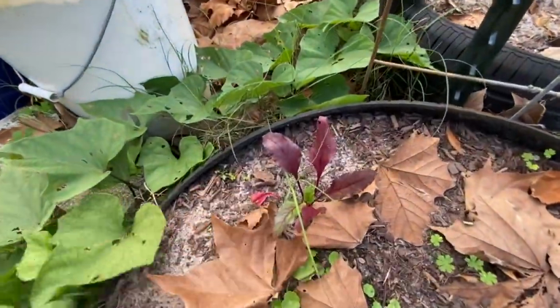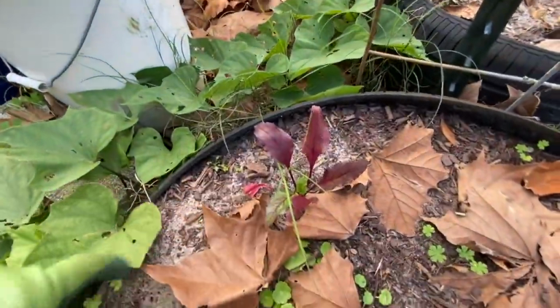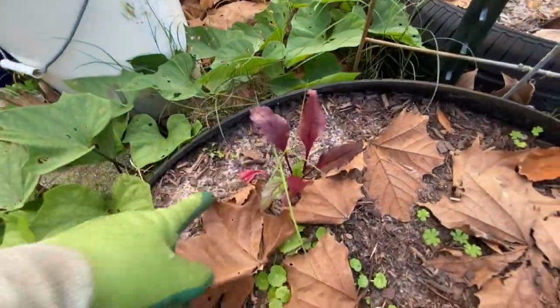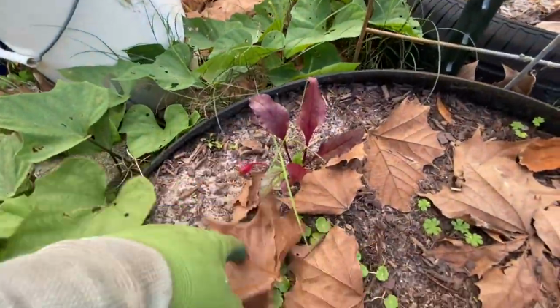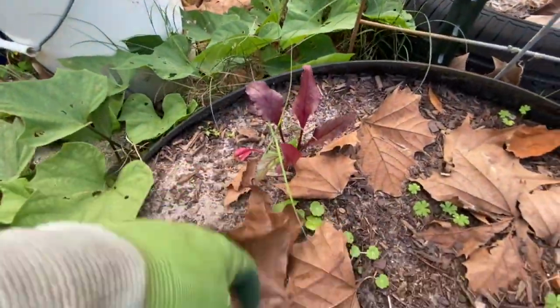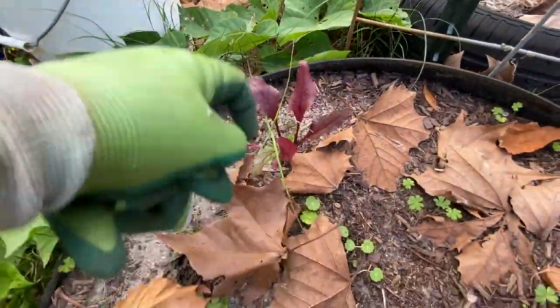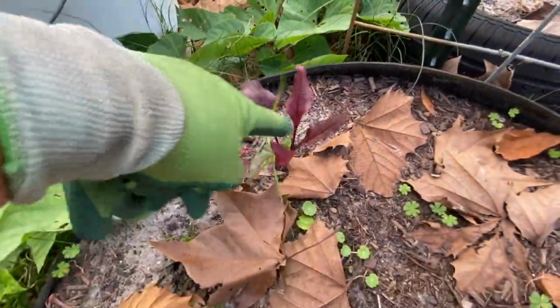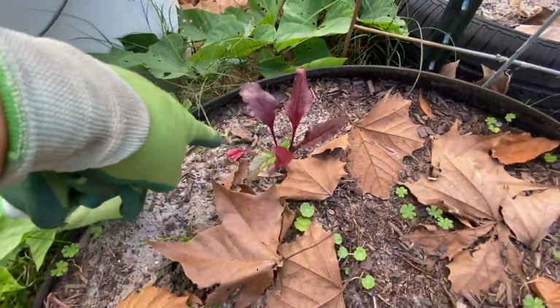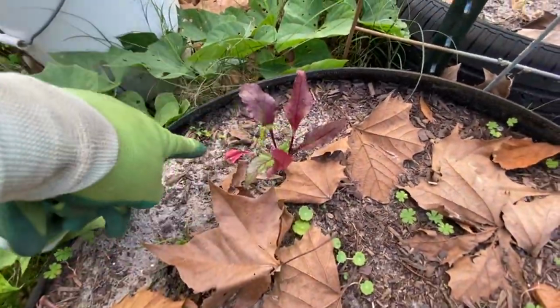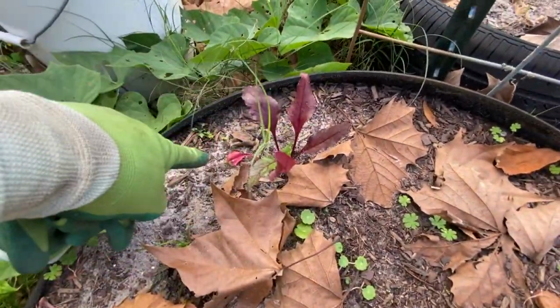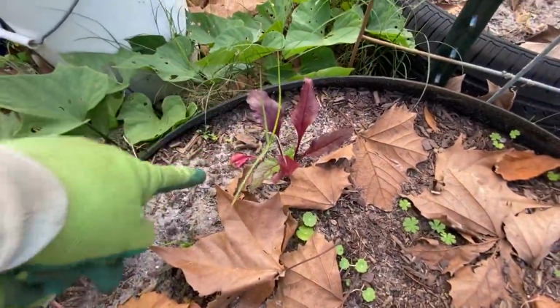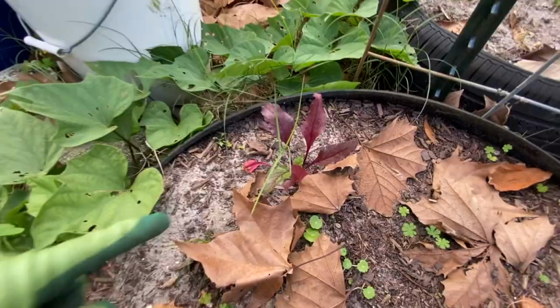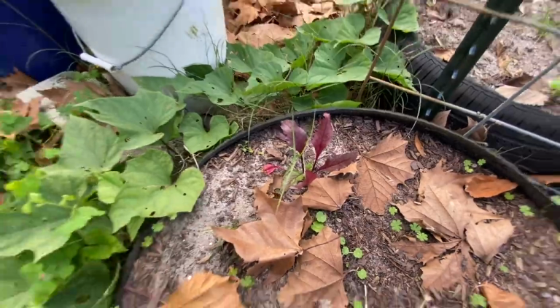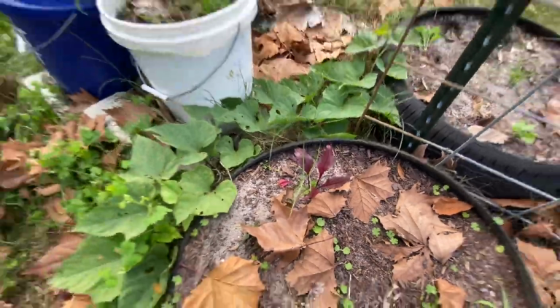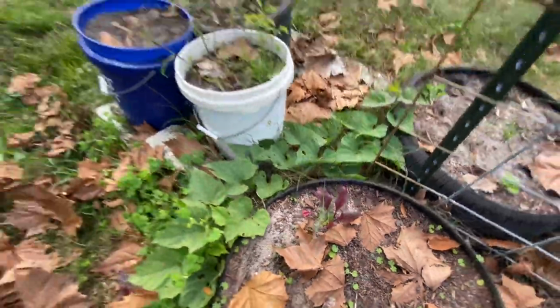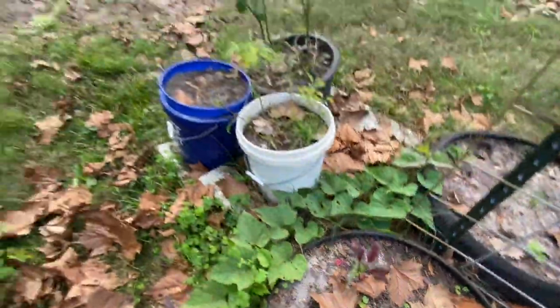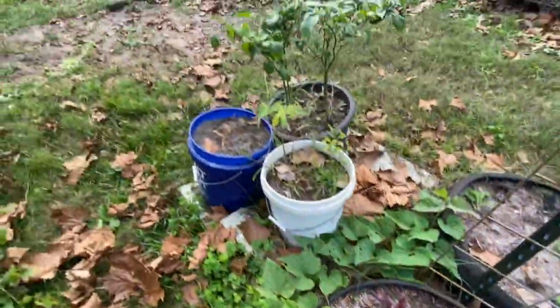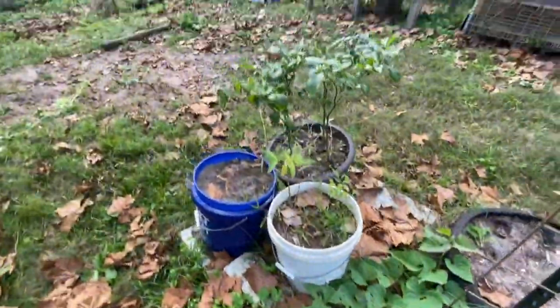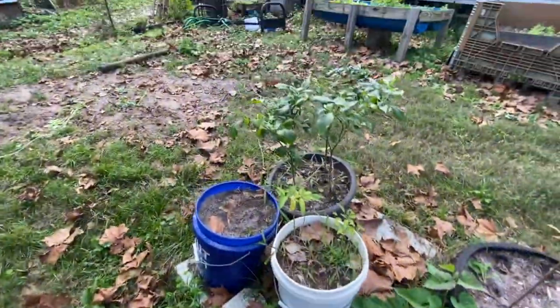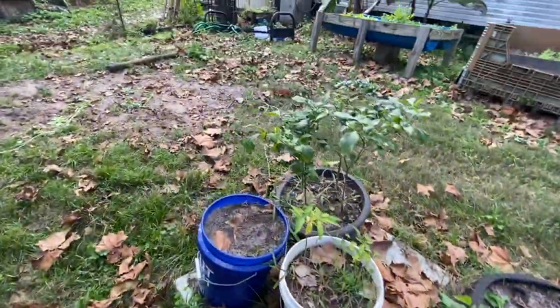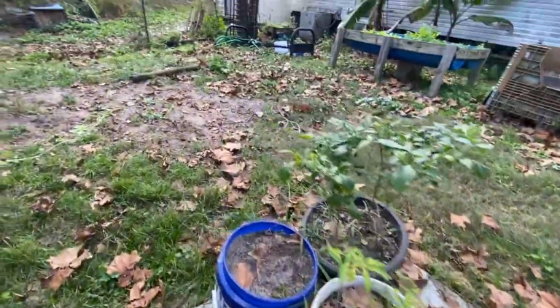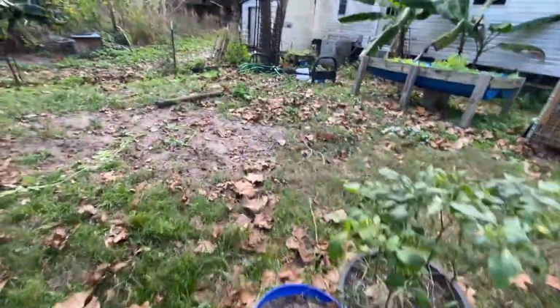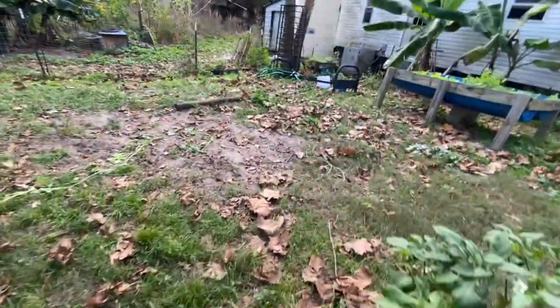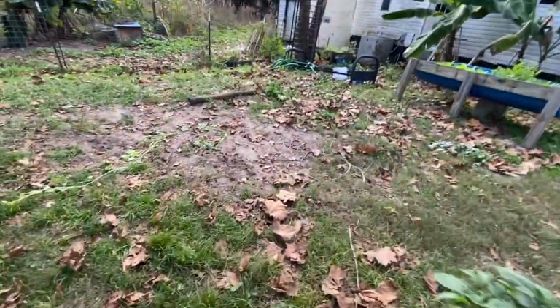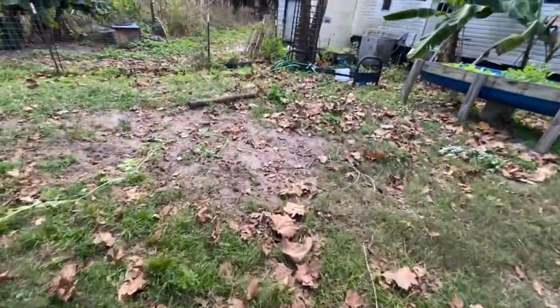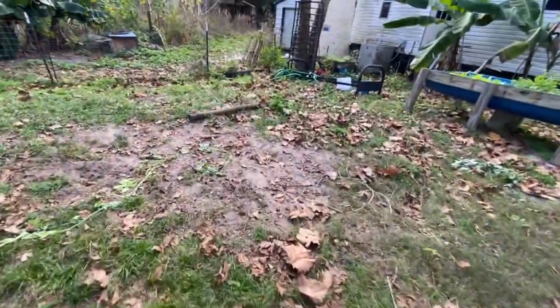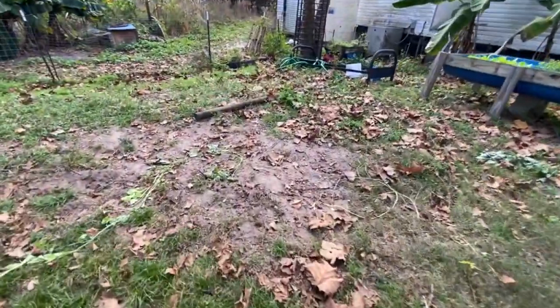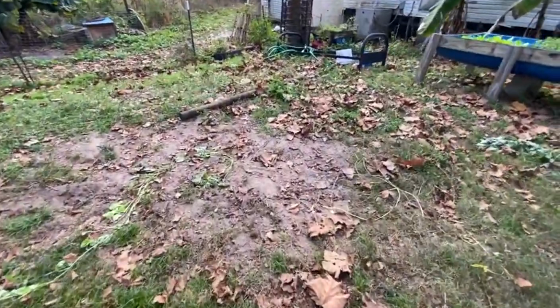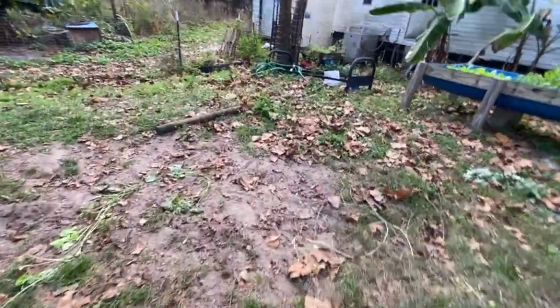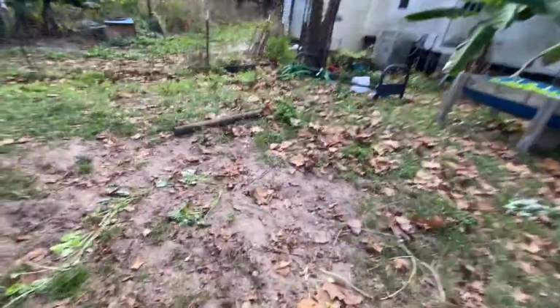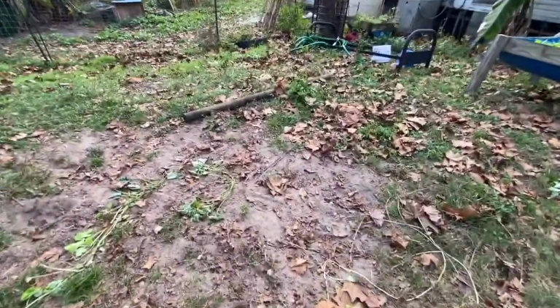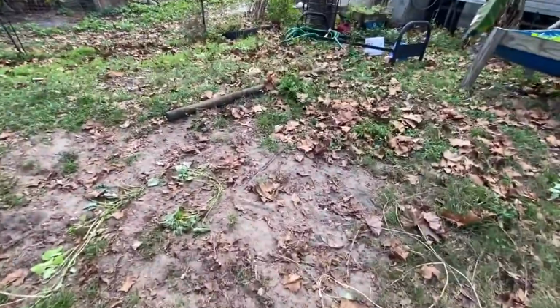Oh — the beets! I think your beets are ready. There's something here — is this lettuce? Look at that — something's growing.